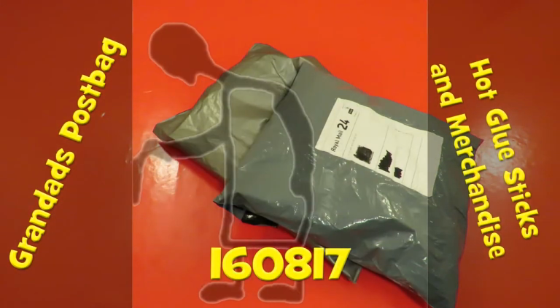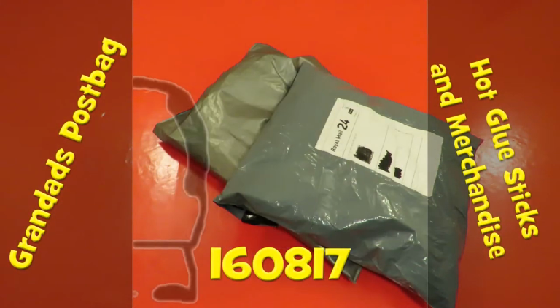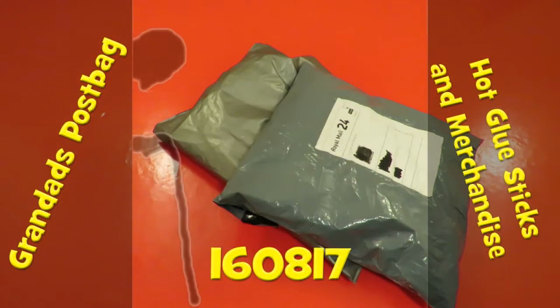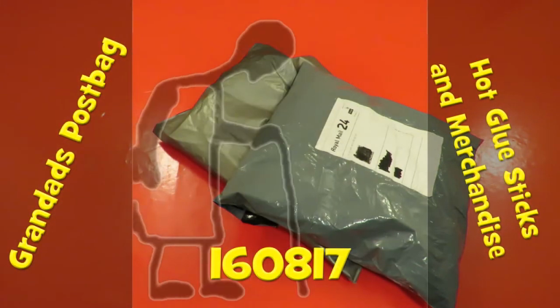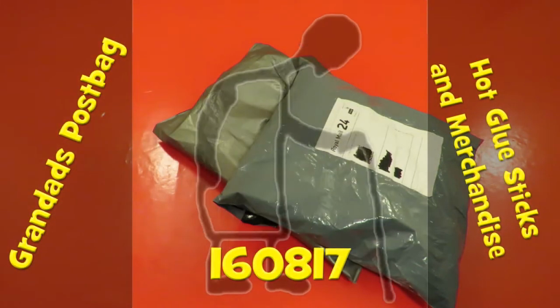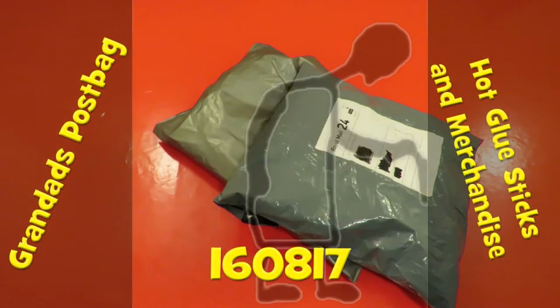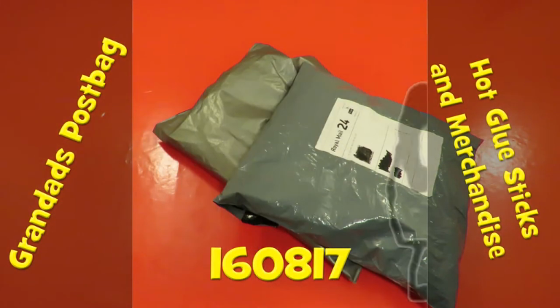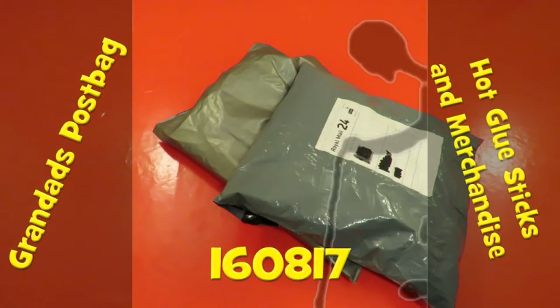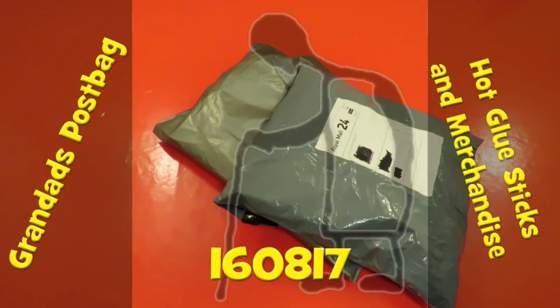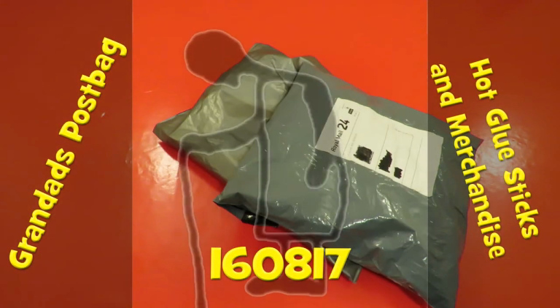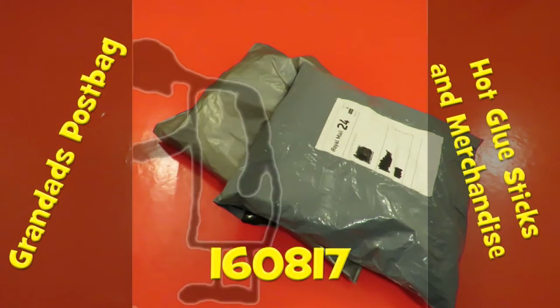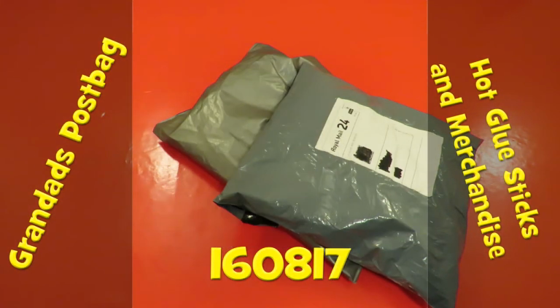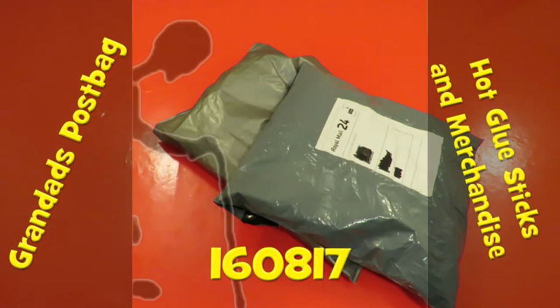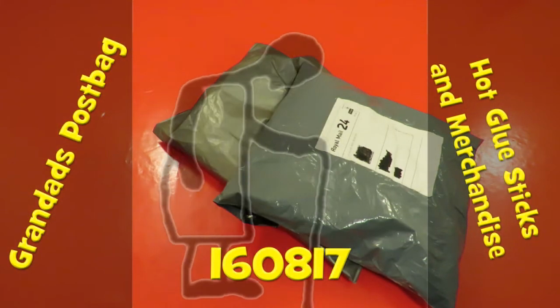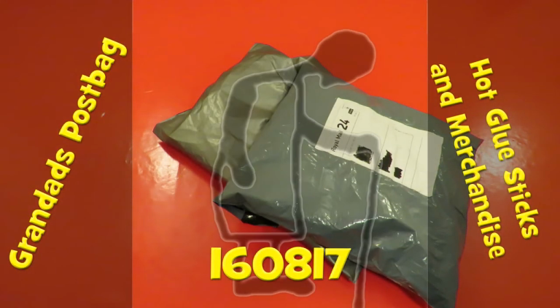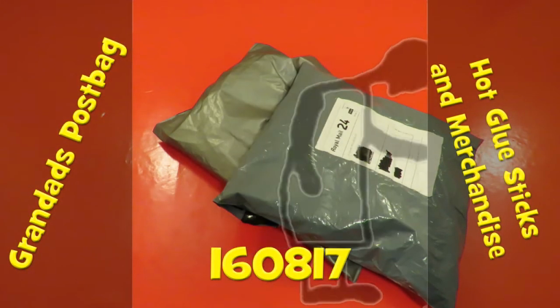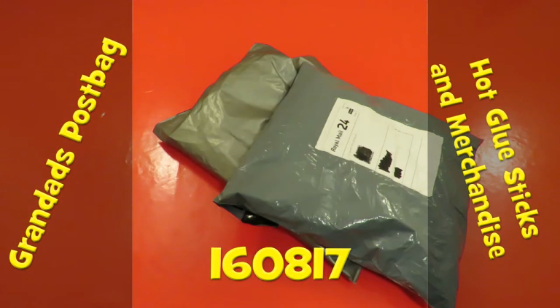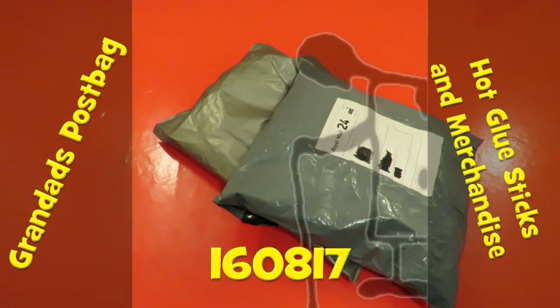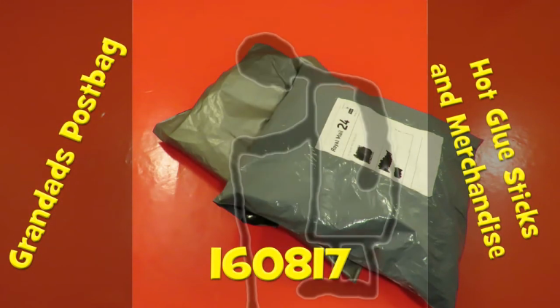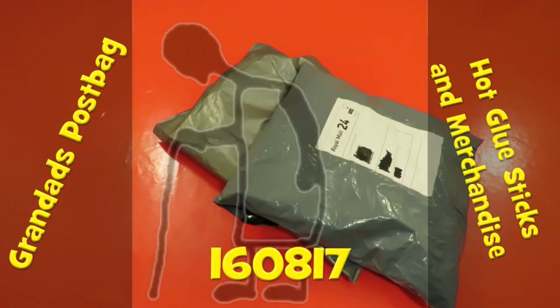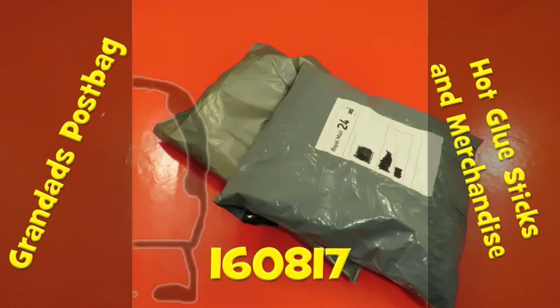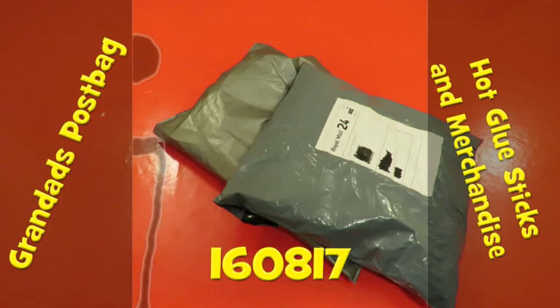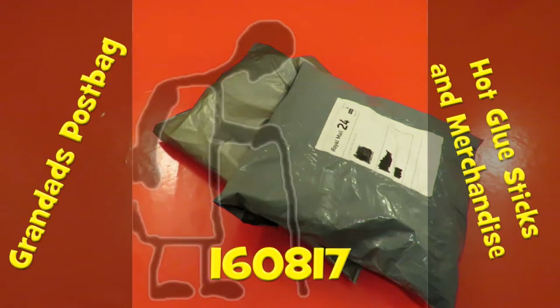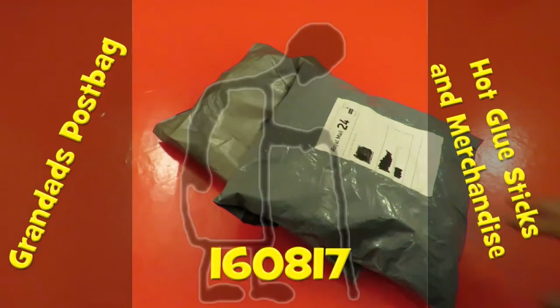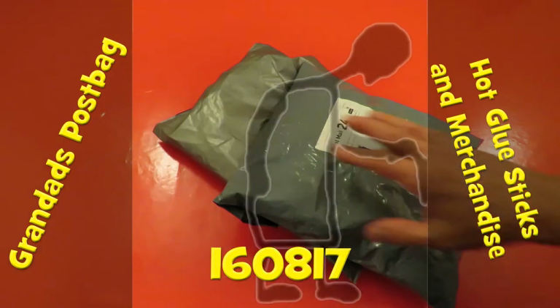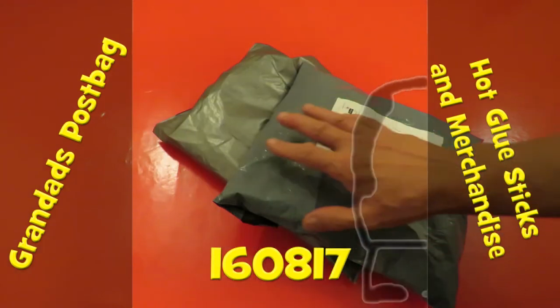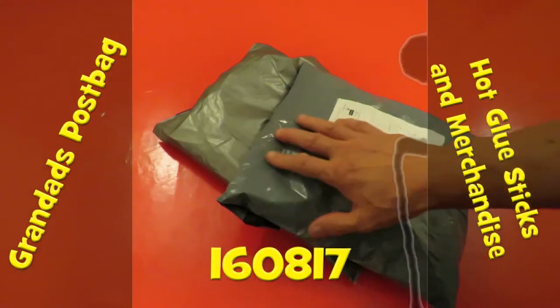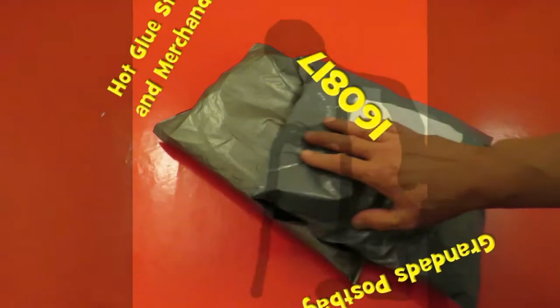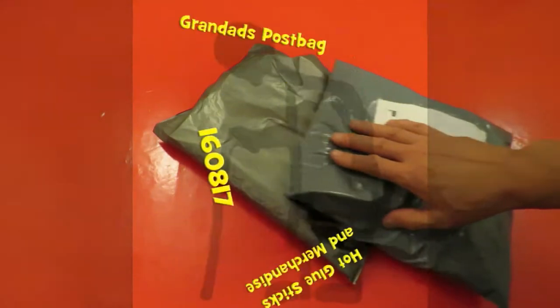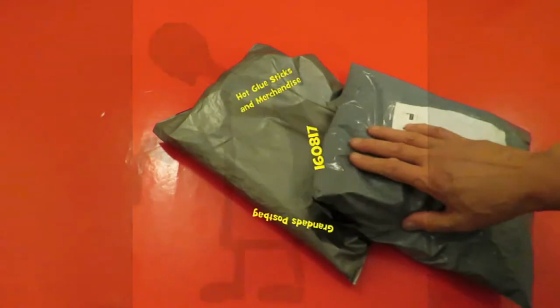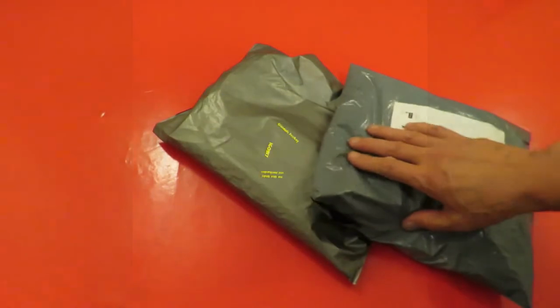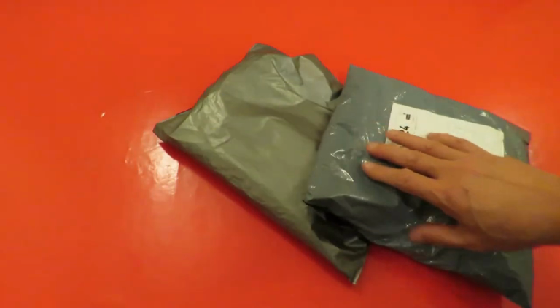Hi guys, the postman's been, two packages, quite large as well.